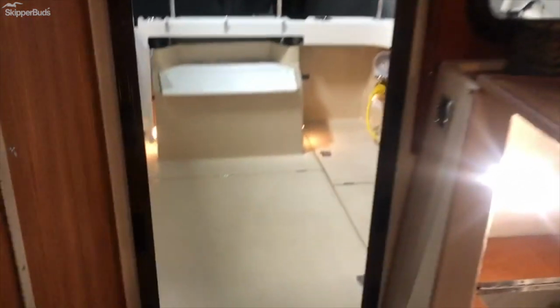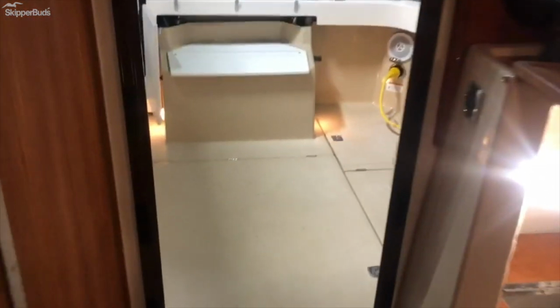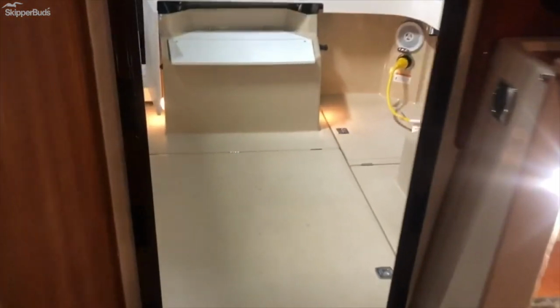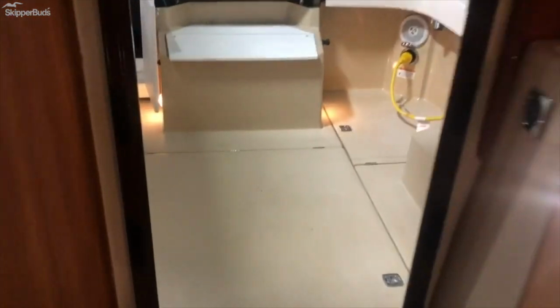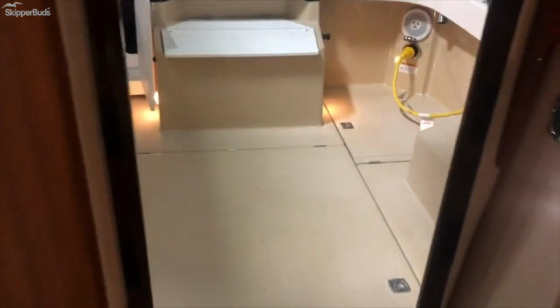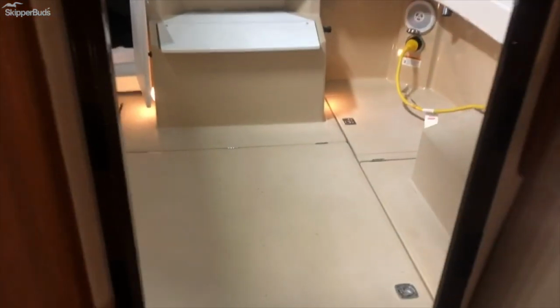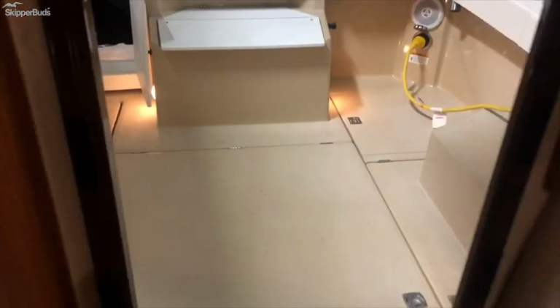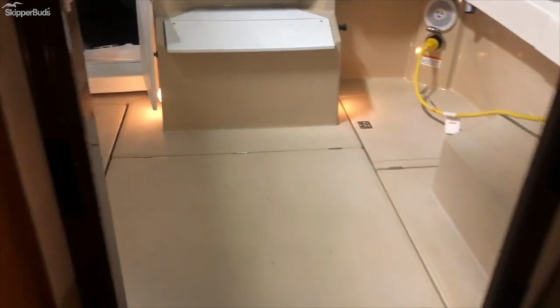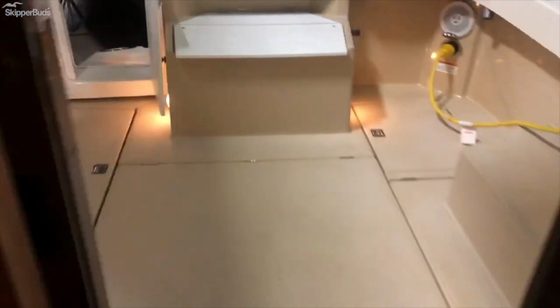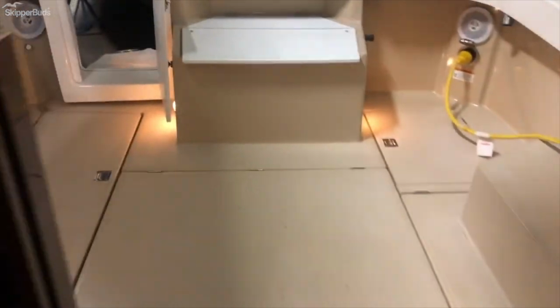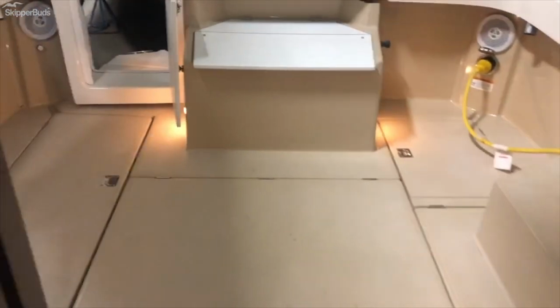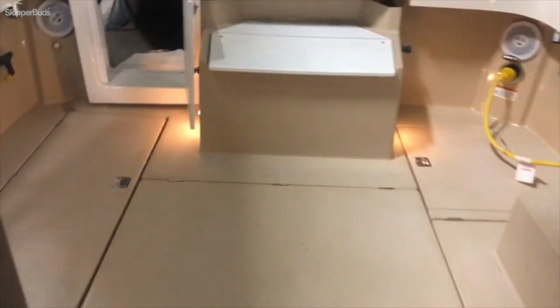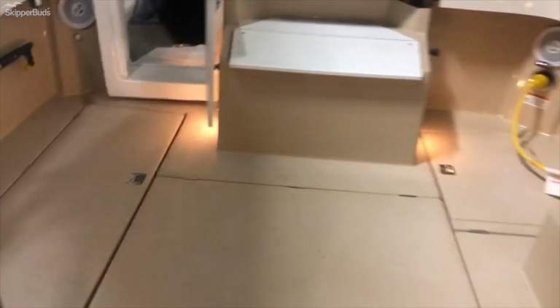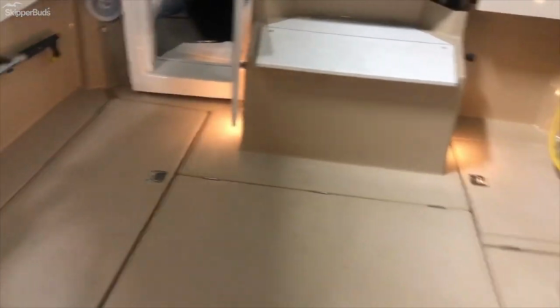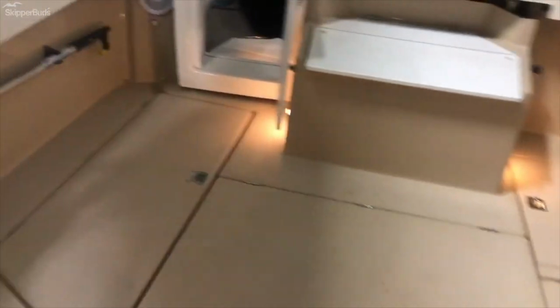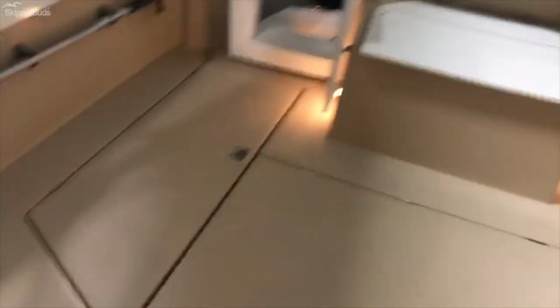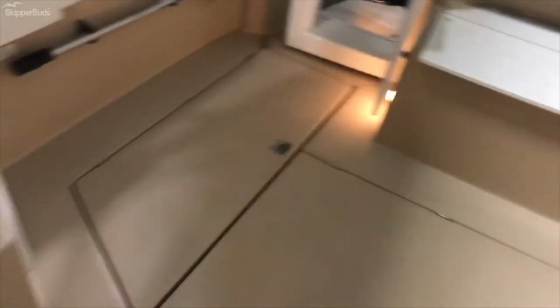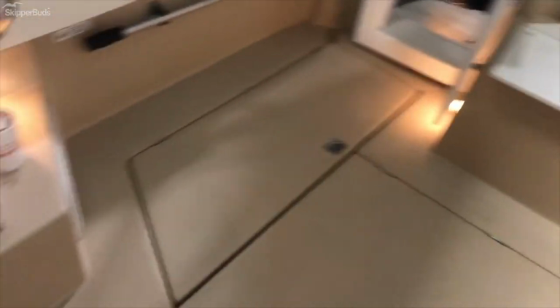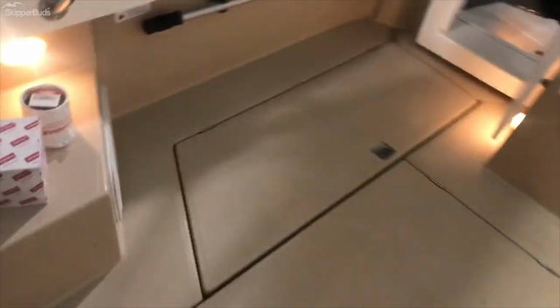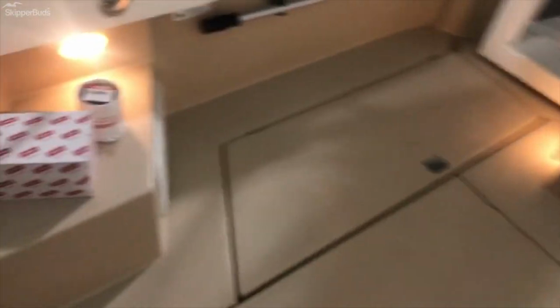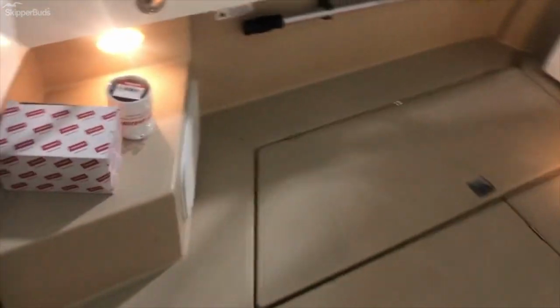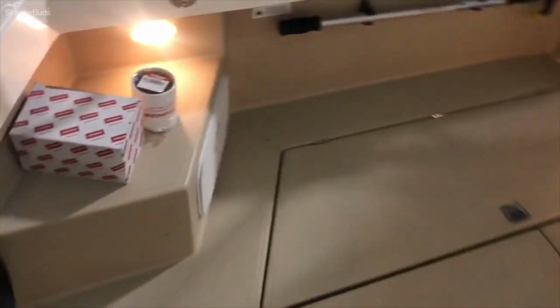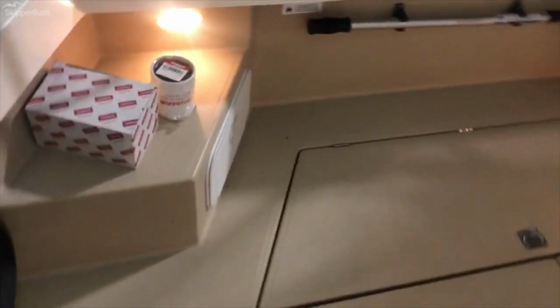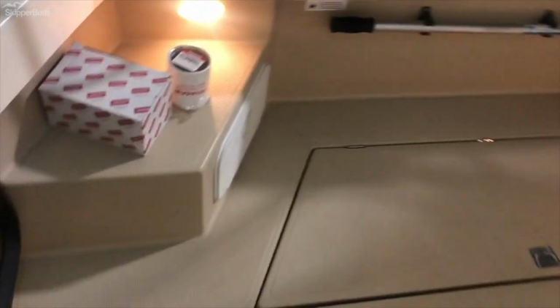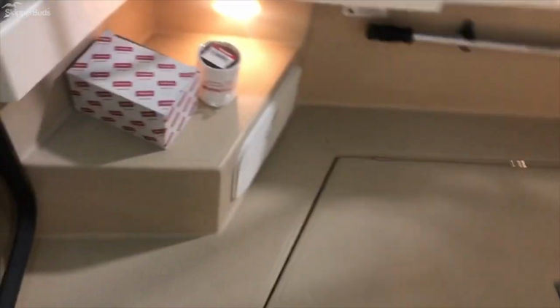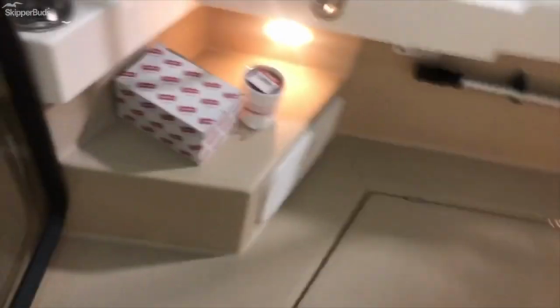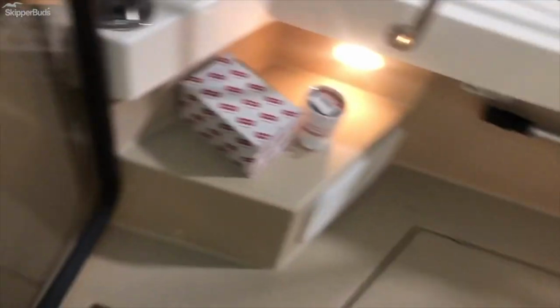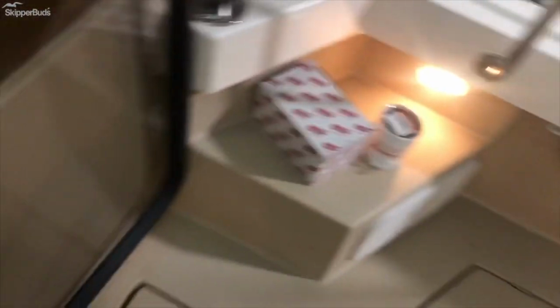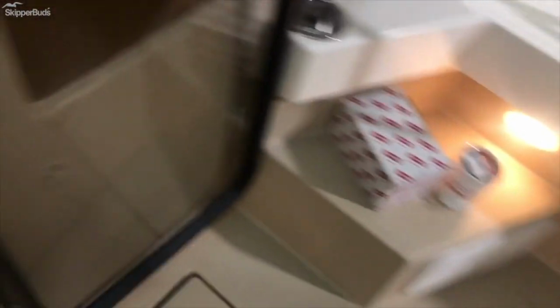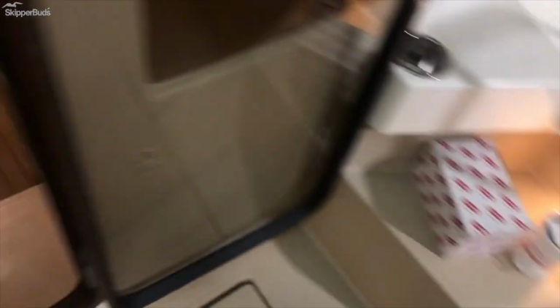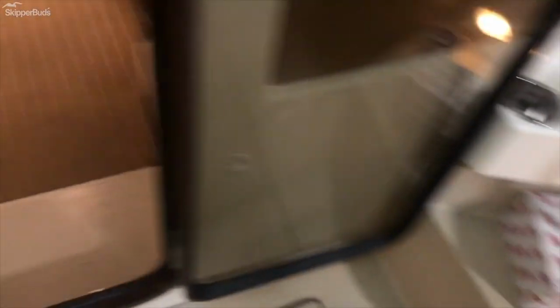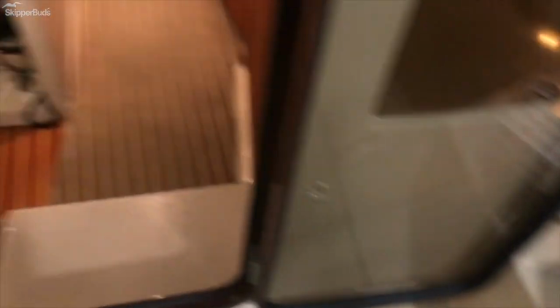This is a two-owner boat, always fresh water.